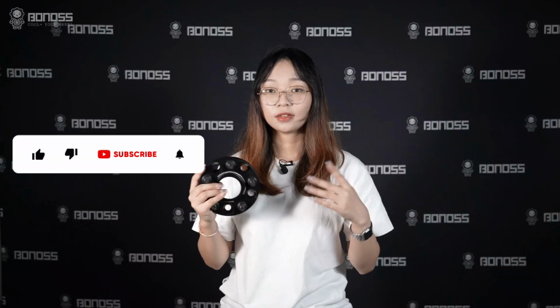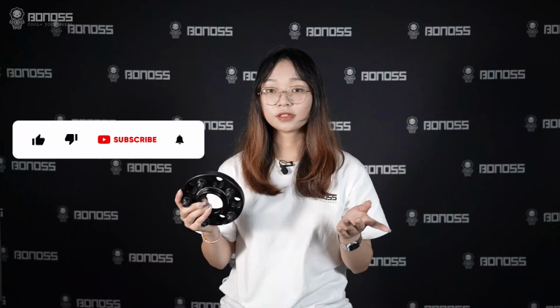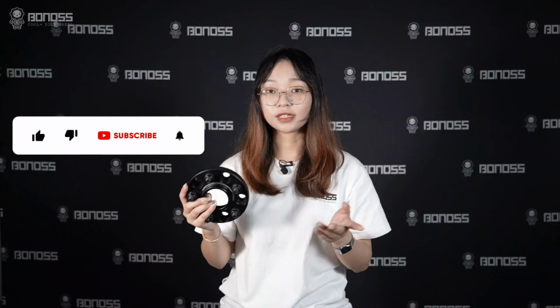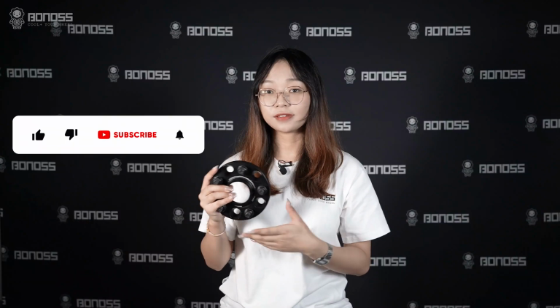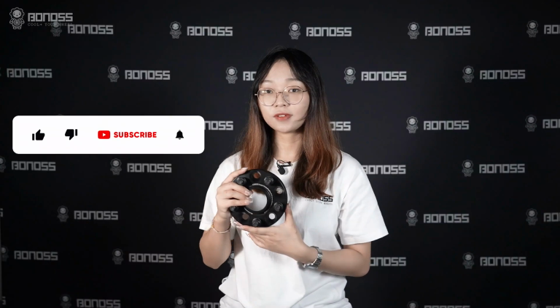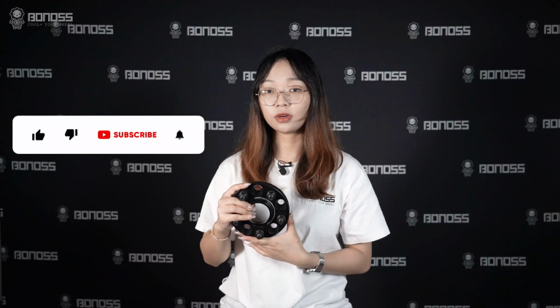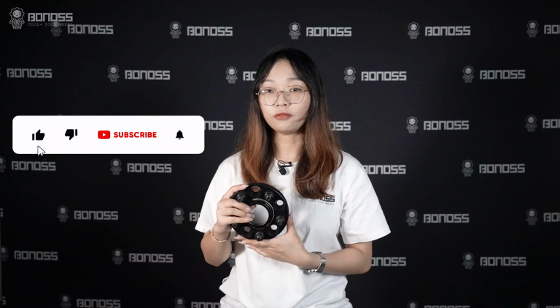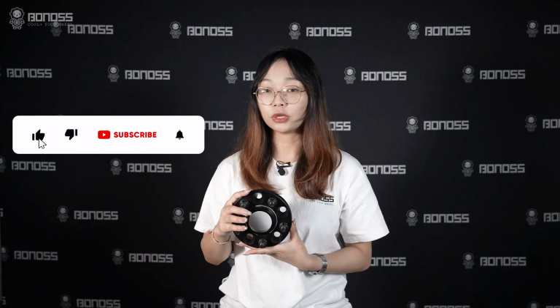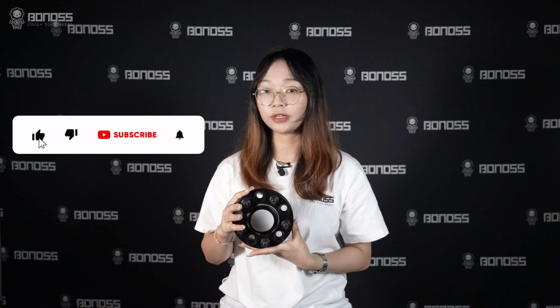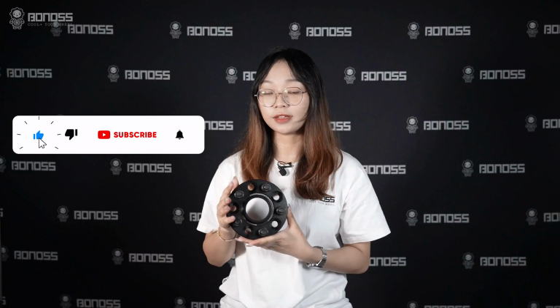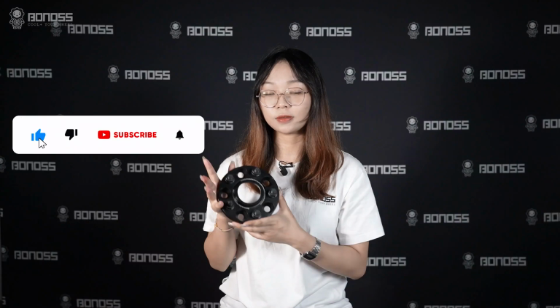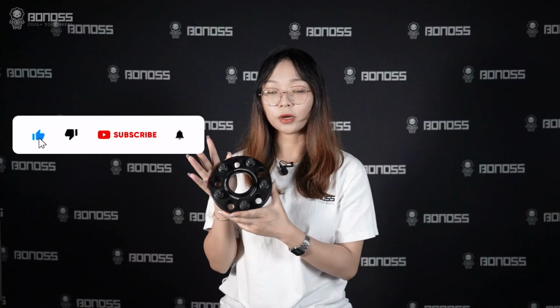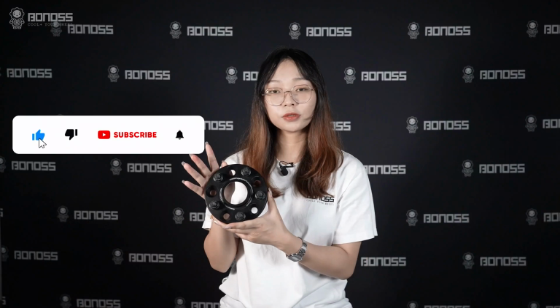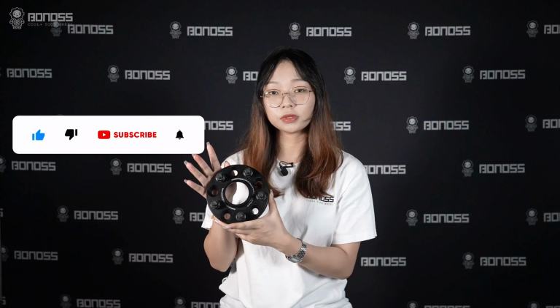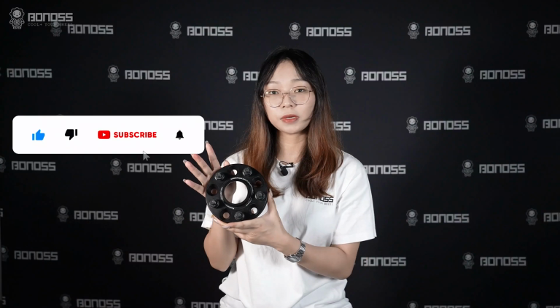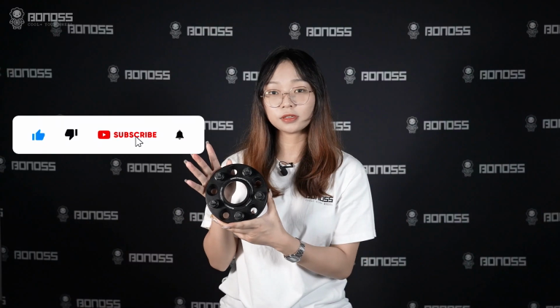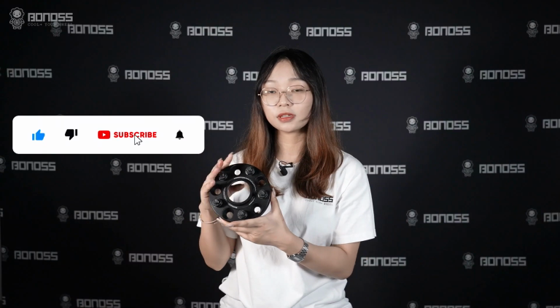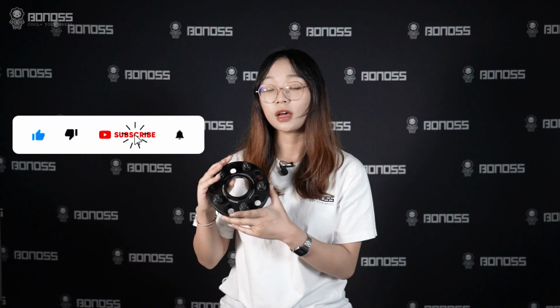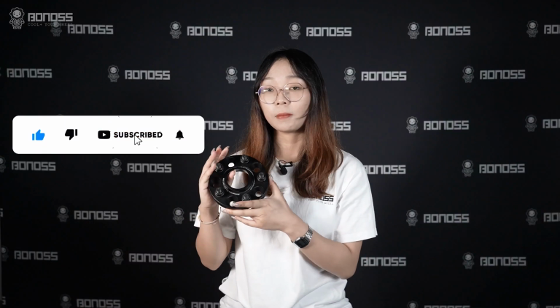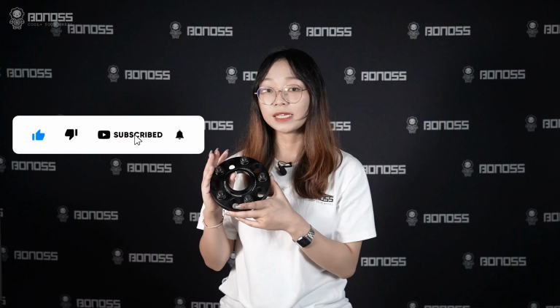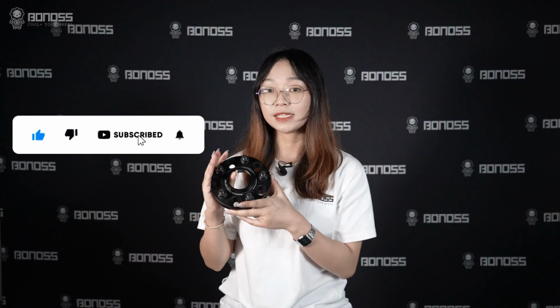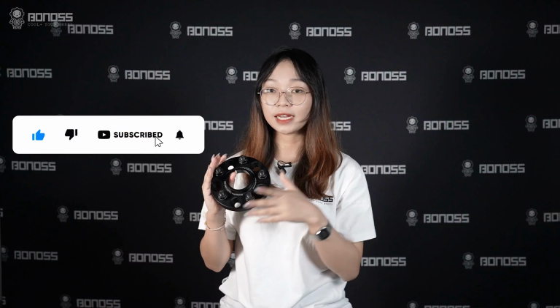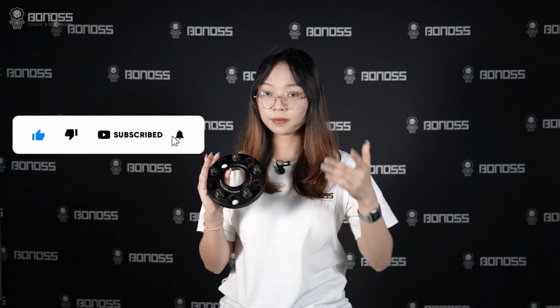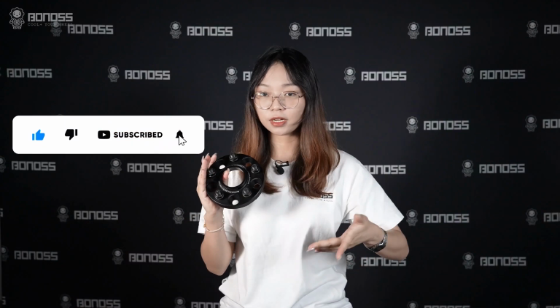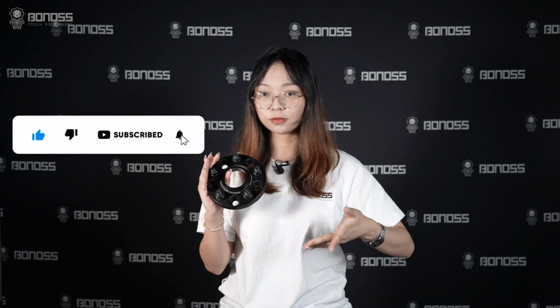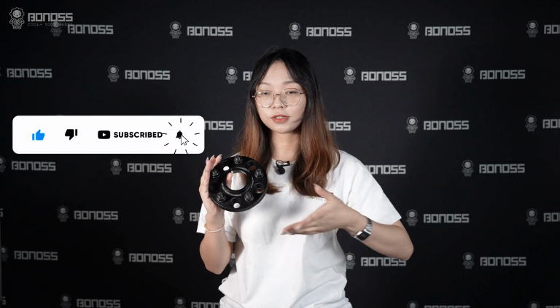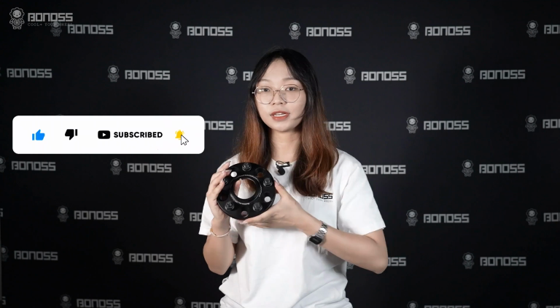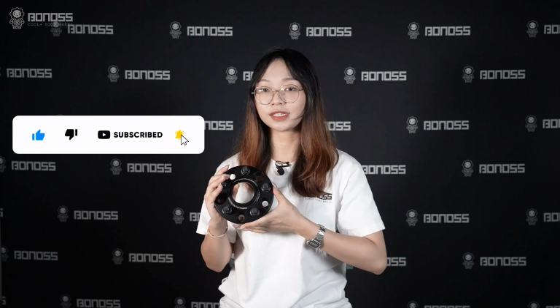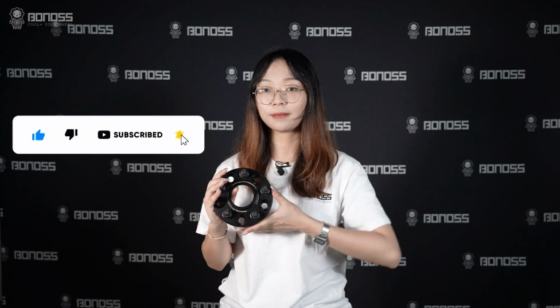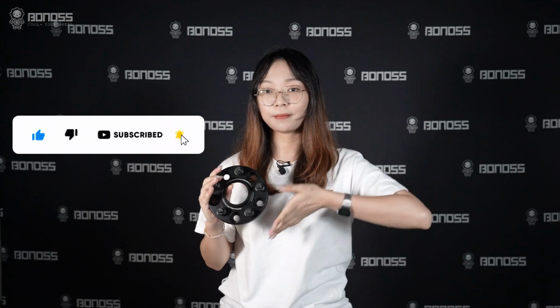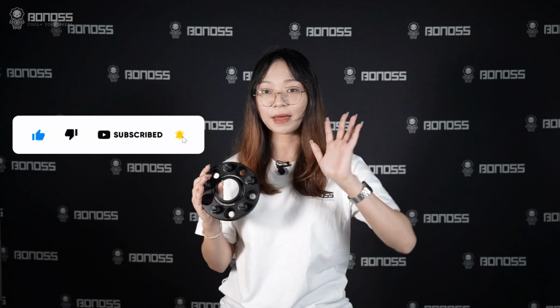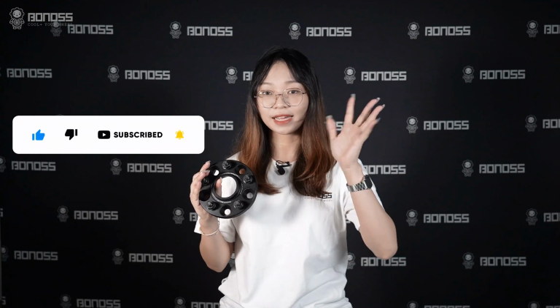That's today's video. If you want to get Bonoss wheel spacers, please see the link below. See you next time. Bye-bye.